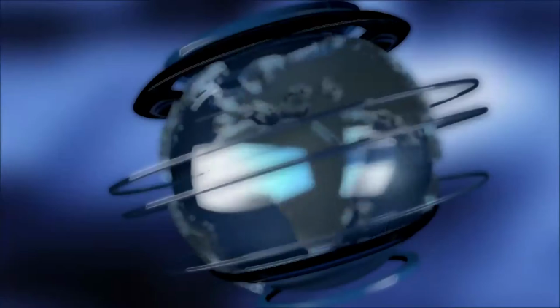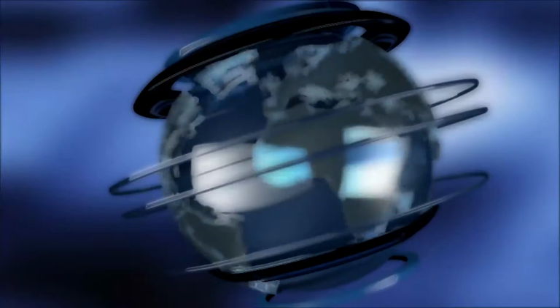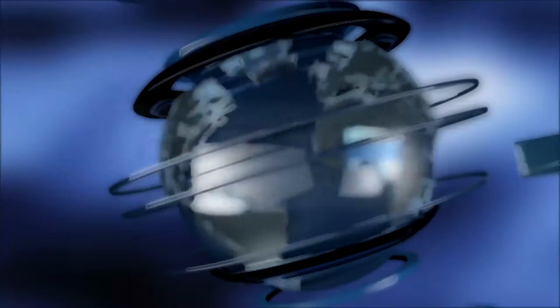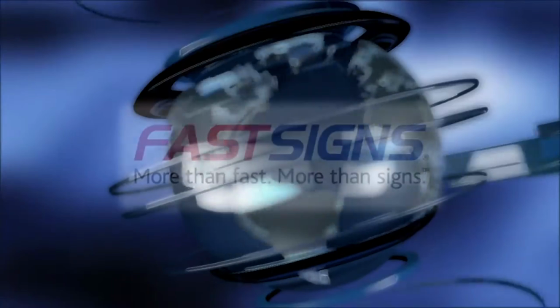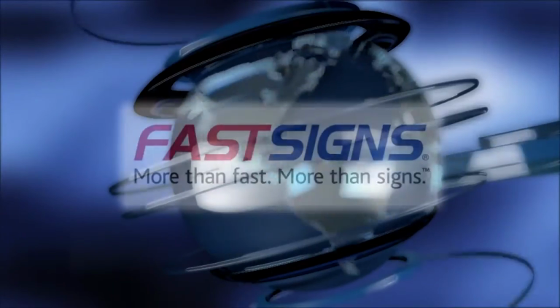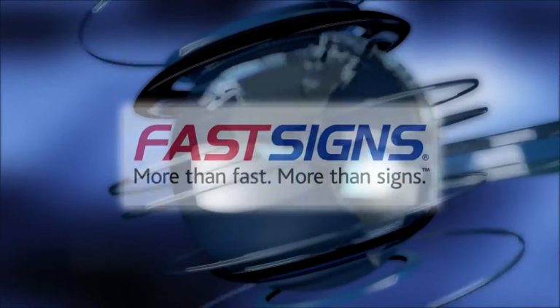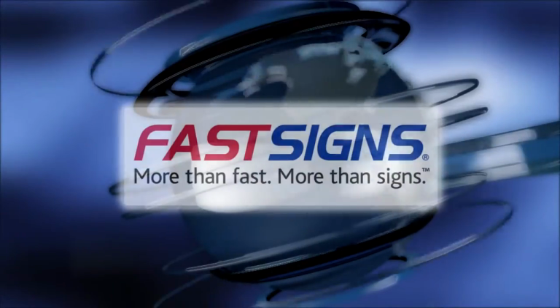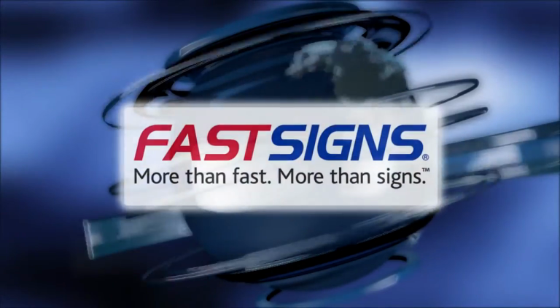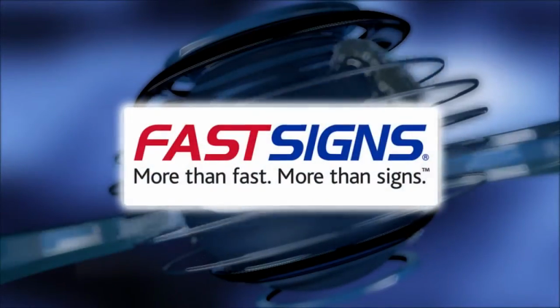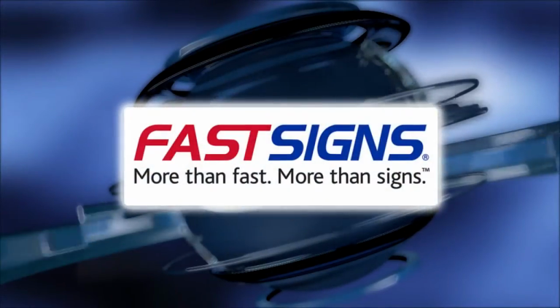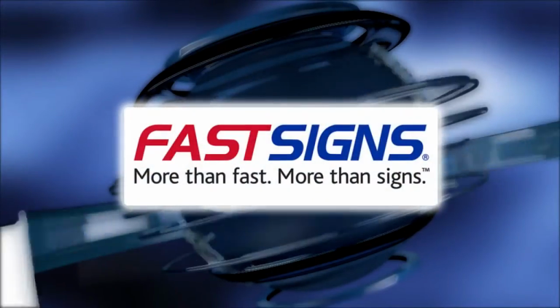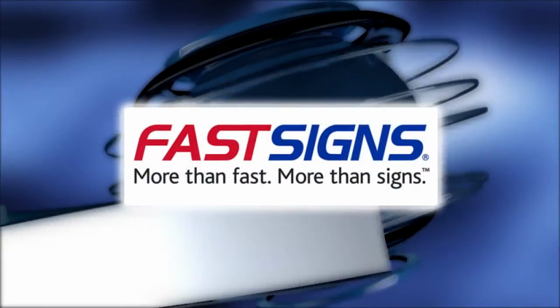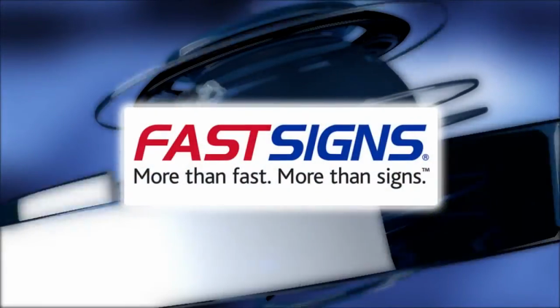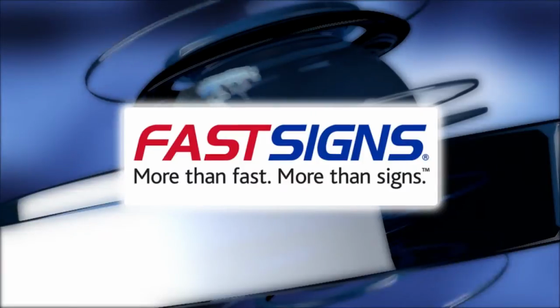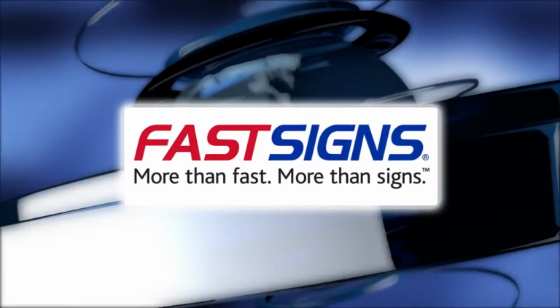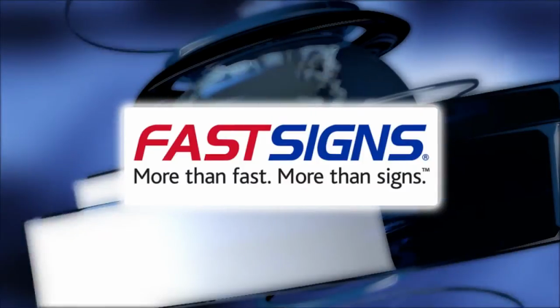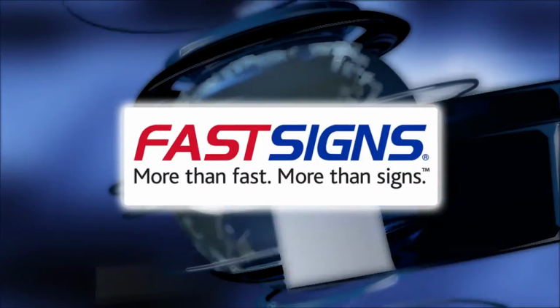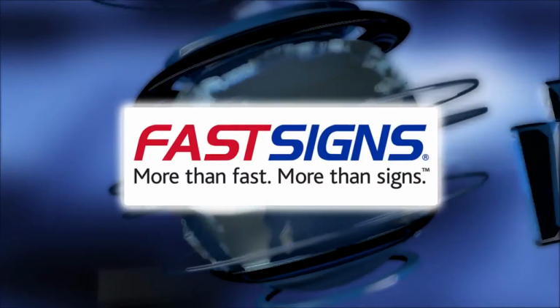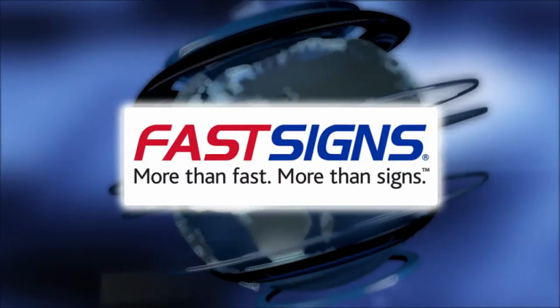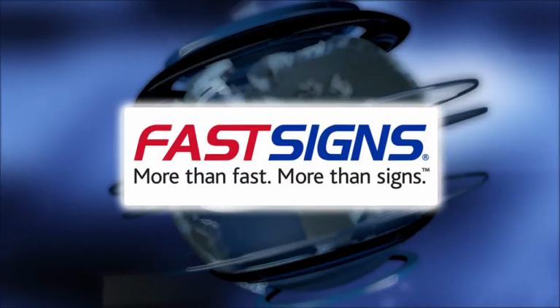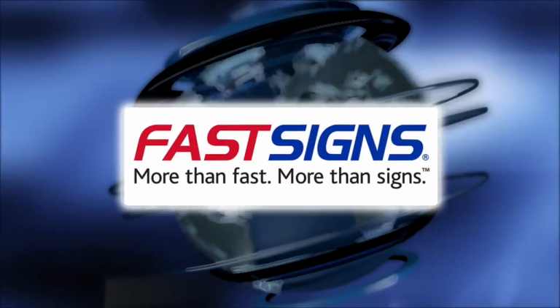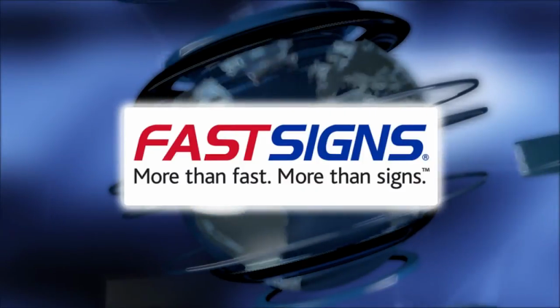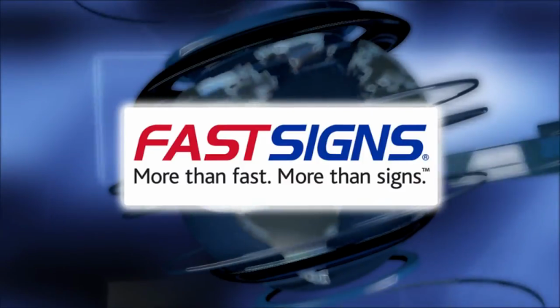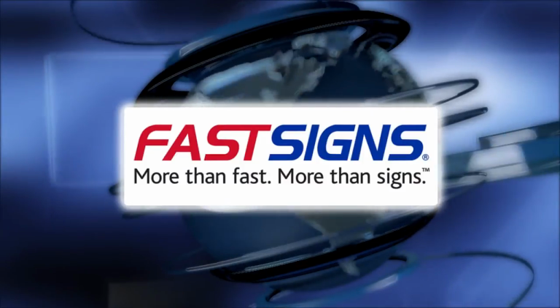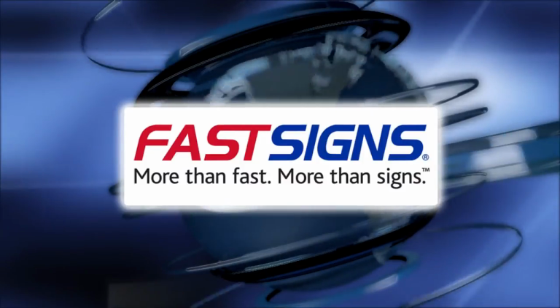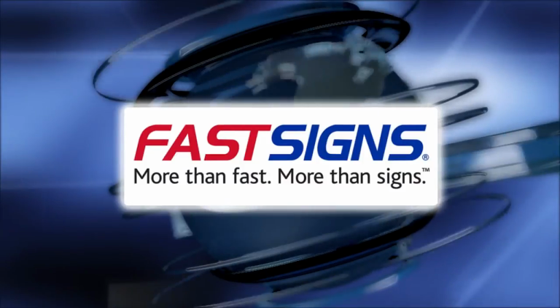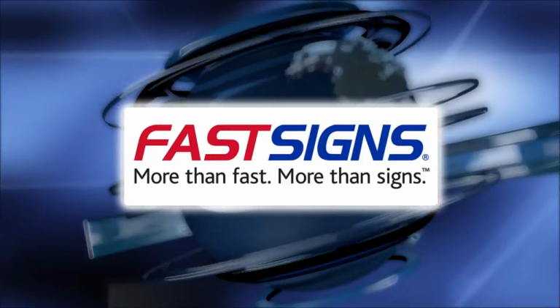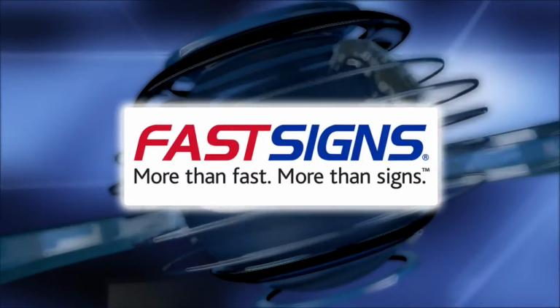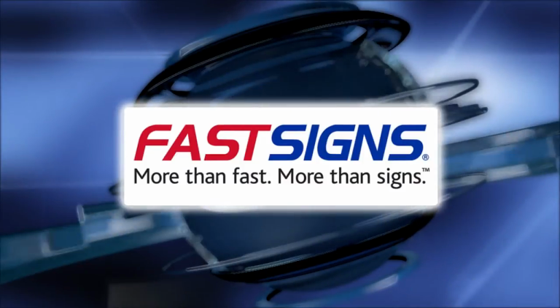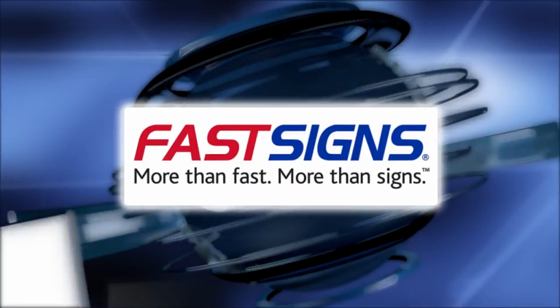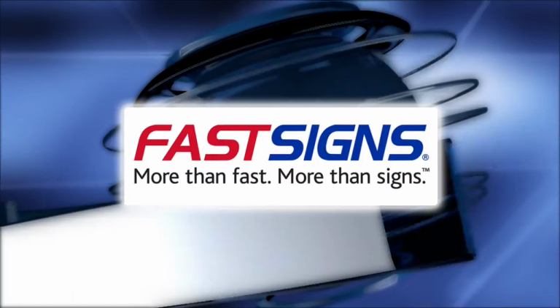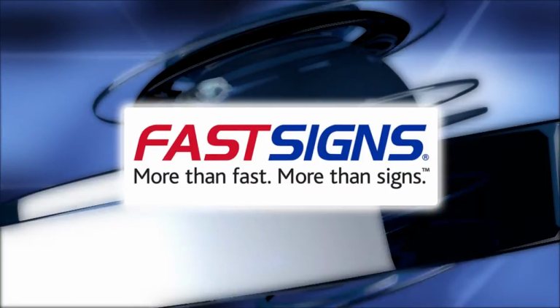This program is brought to you by Fast Signs — more than fast, more than signs. Fast Signs.